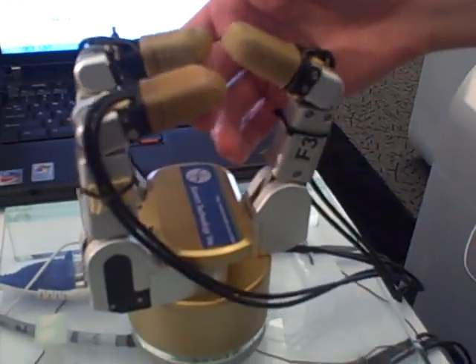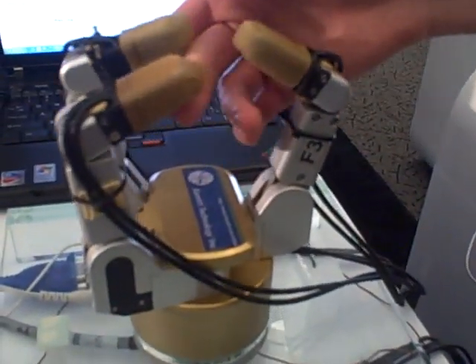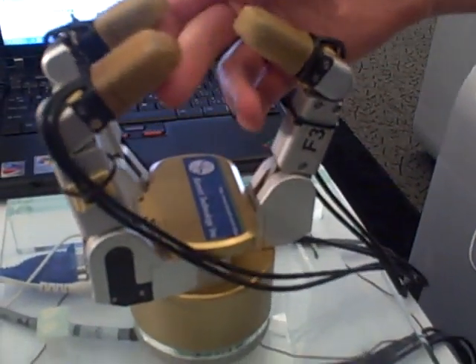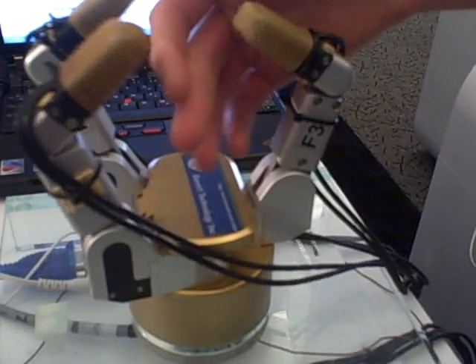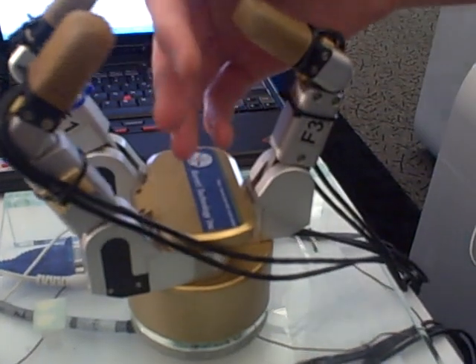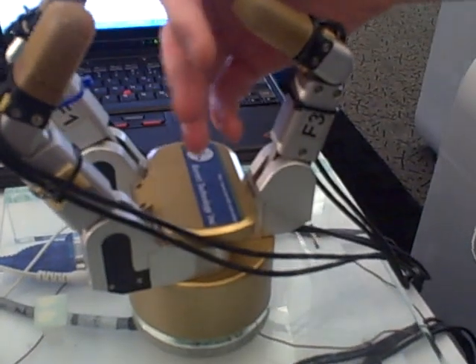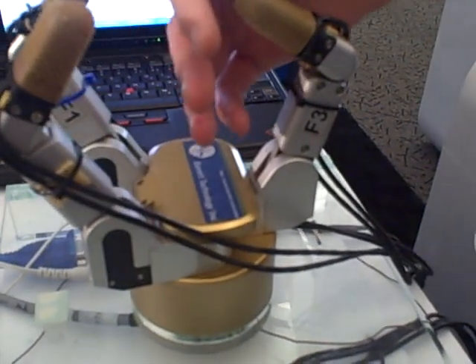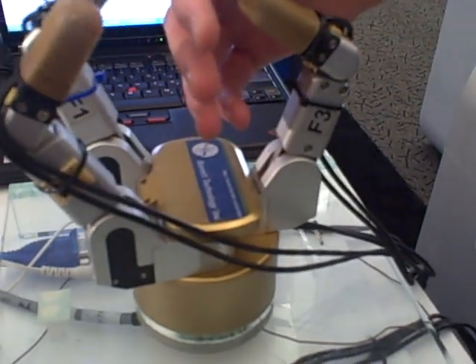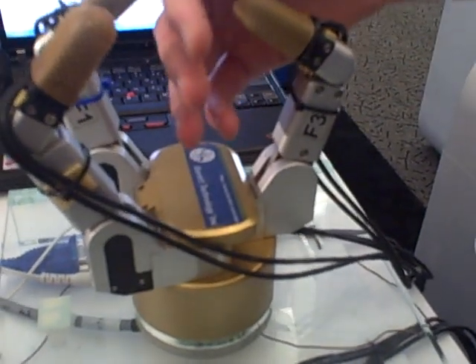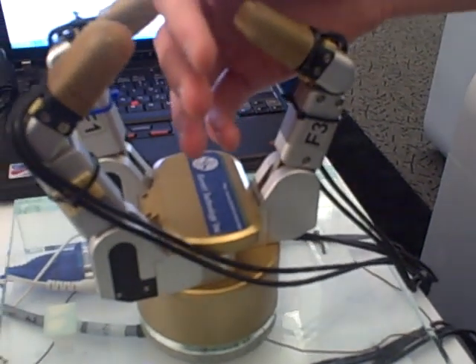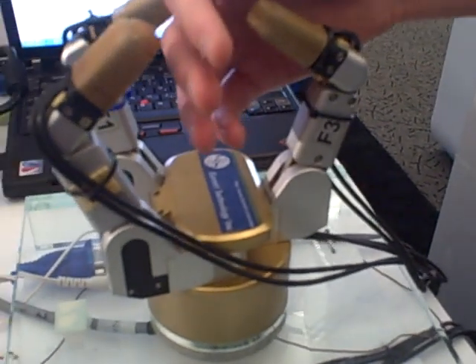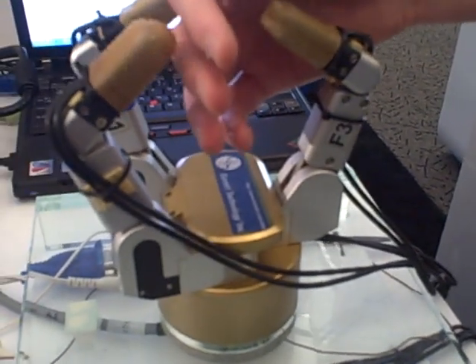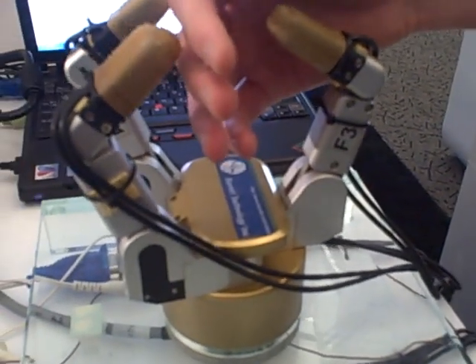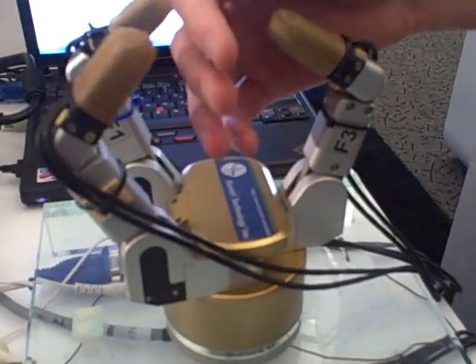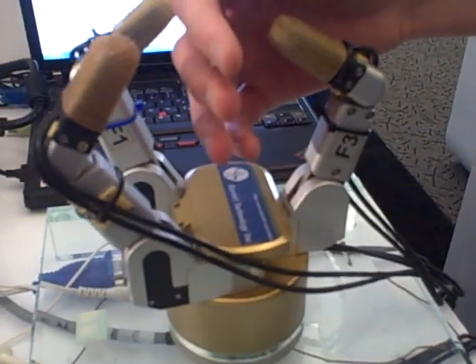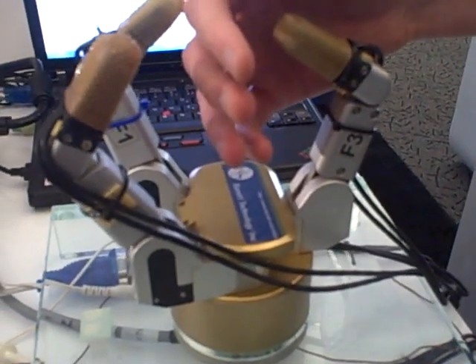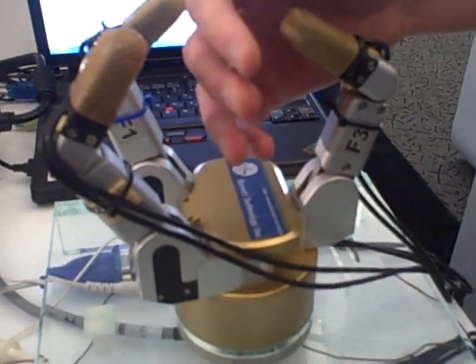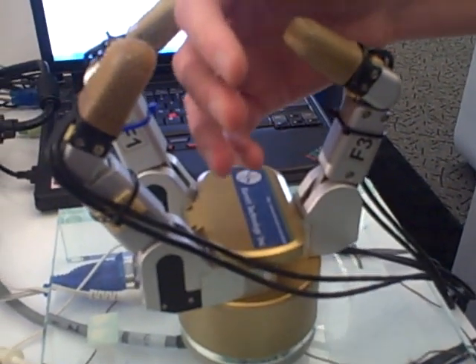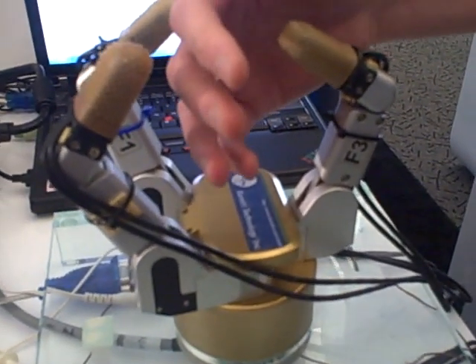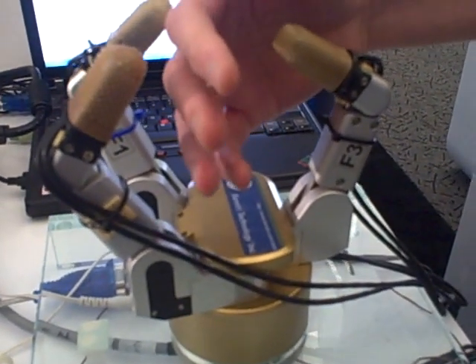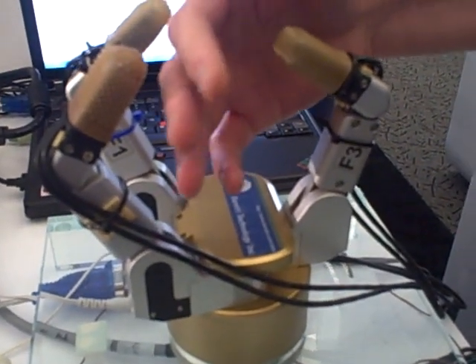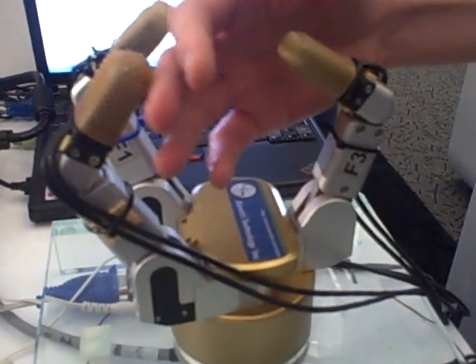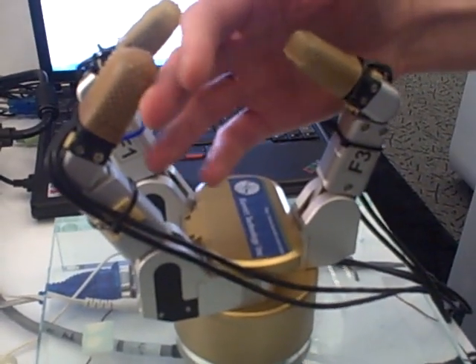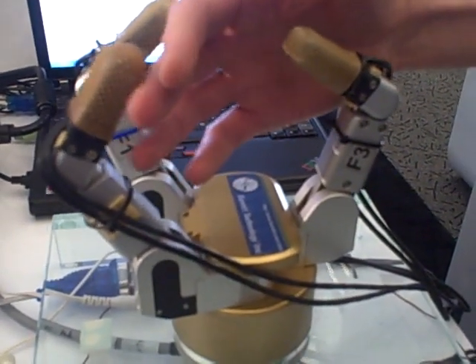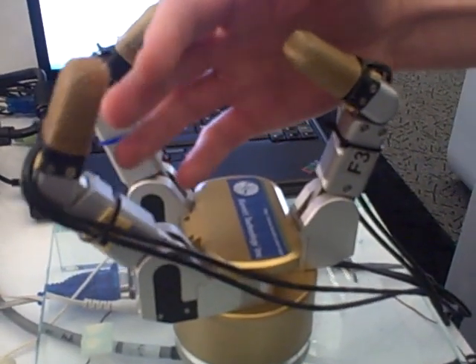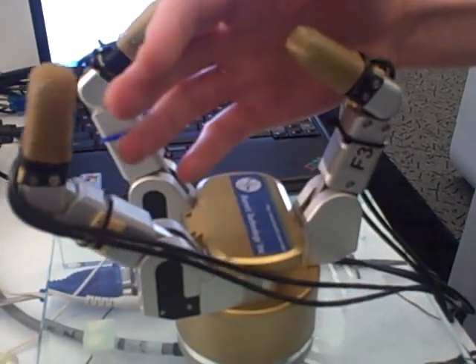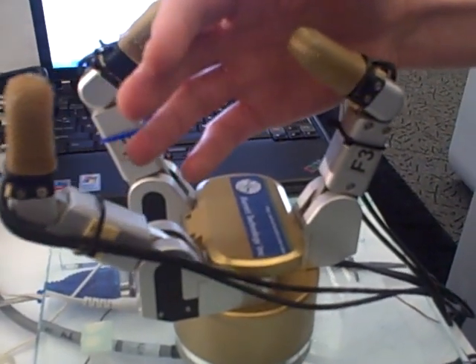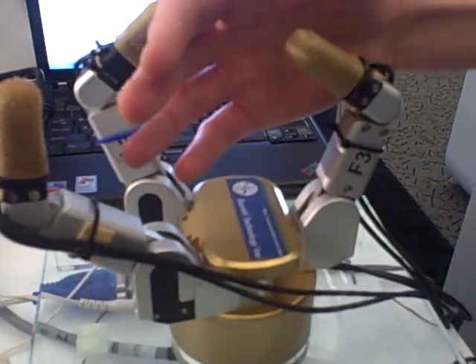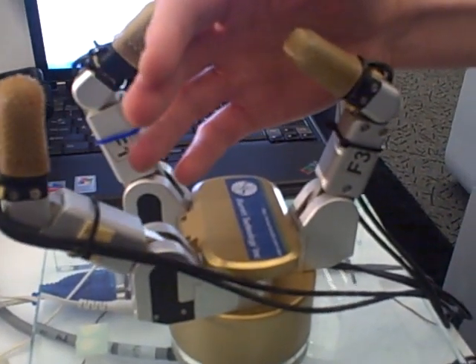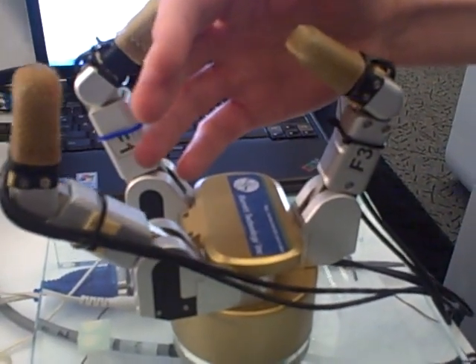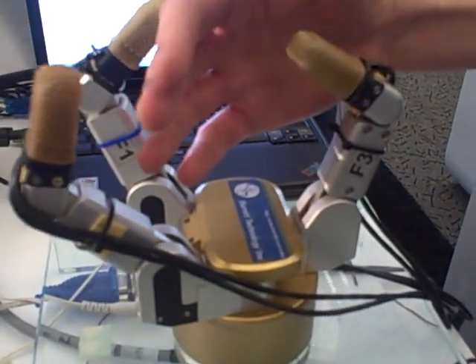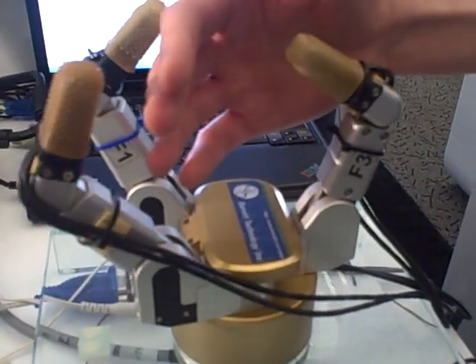It really, like, shapes. Yeah, it's great. It shapes to your head.